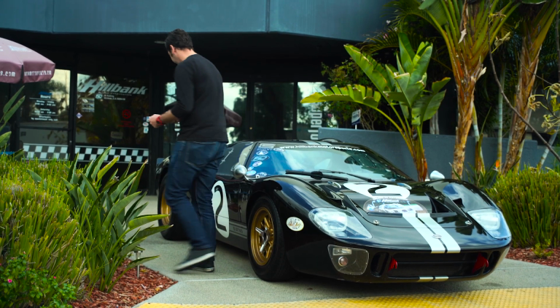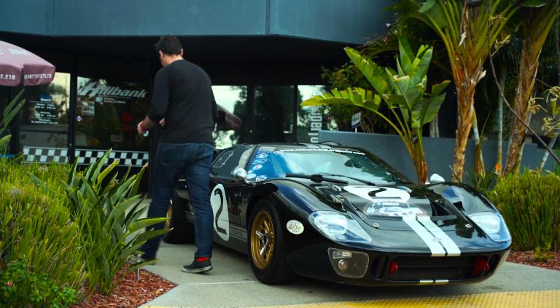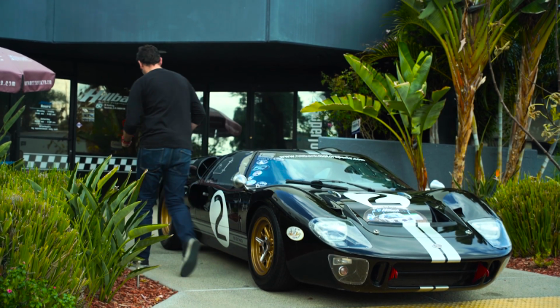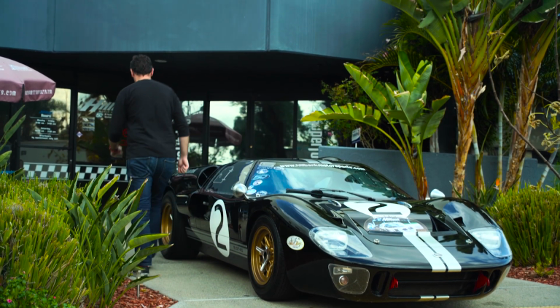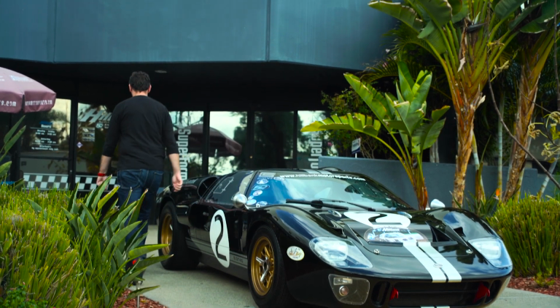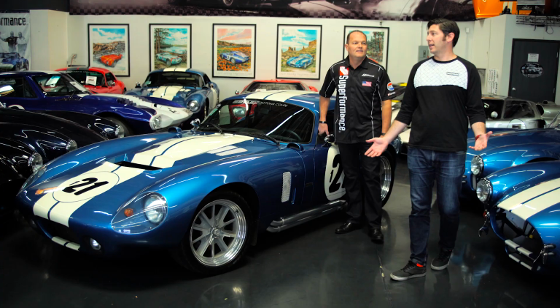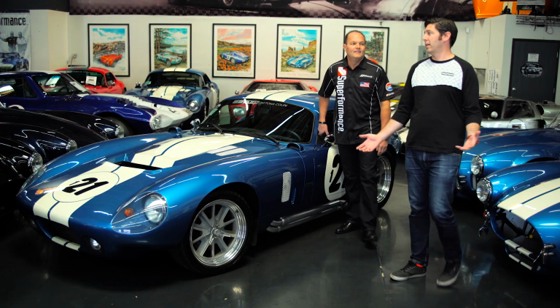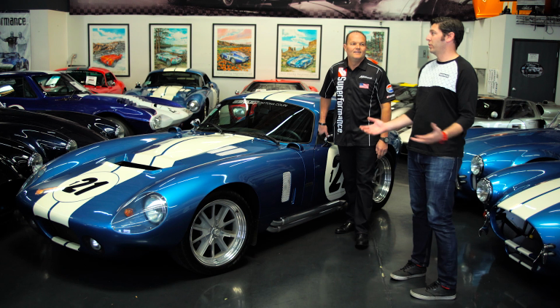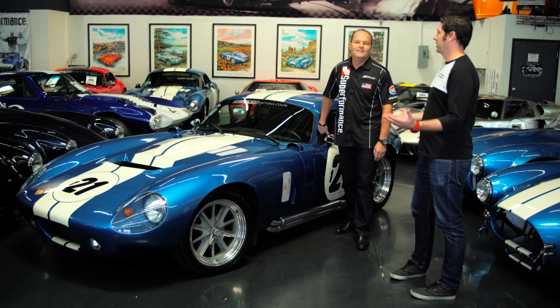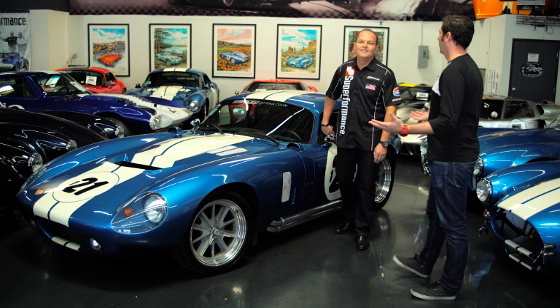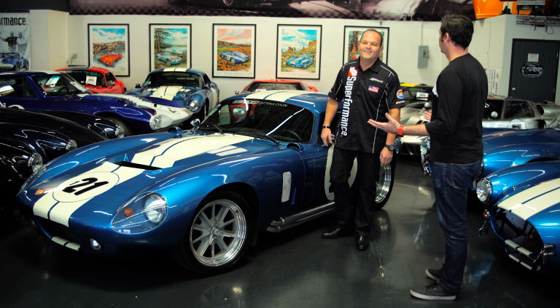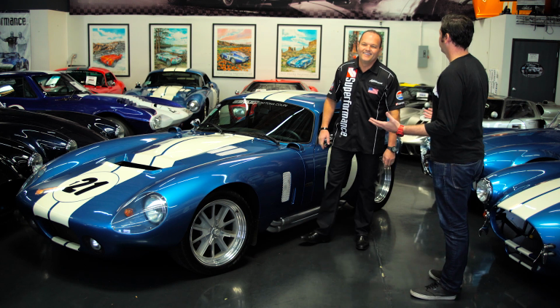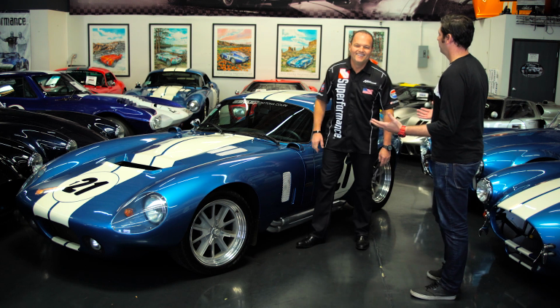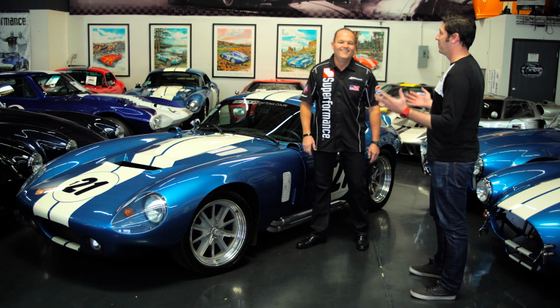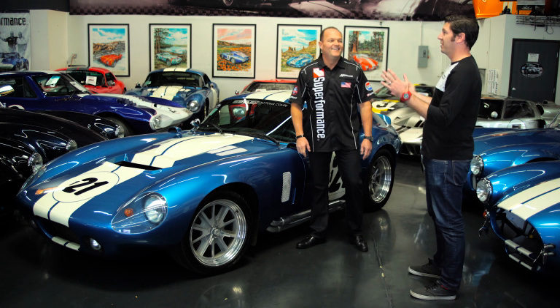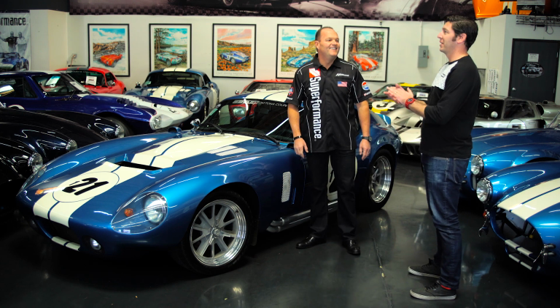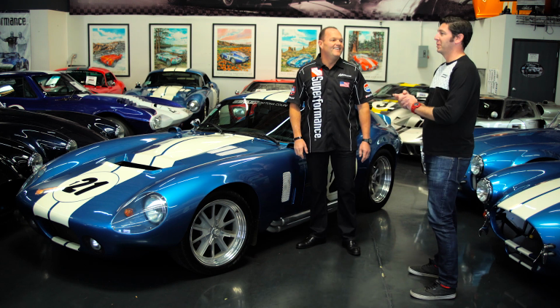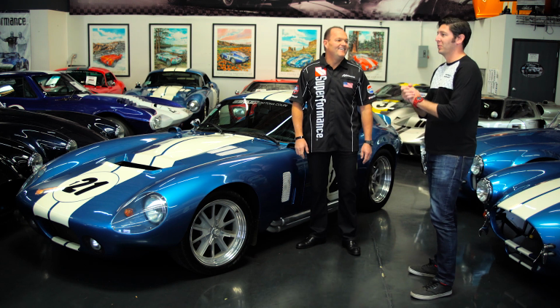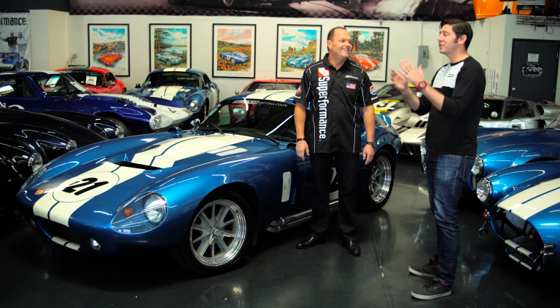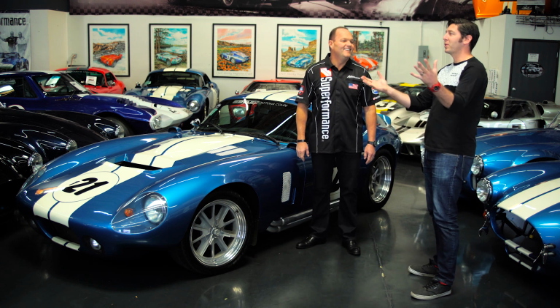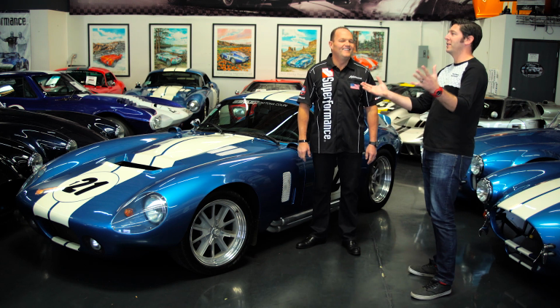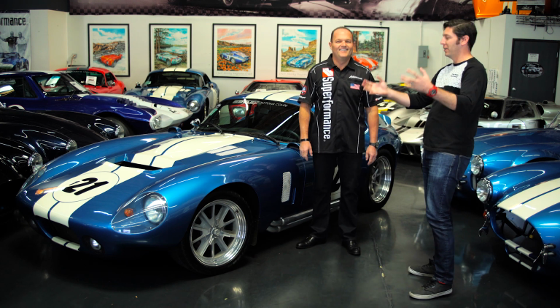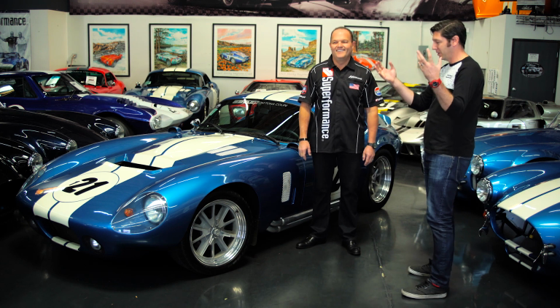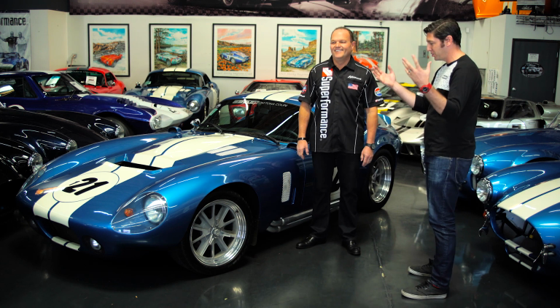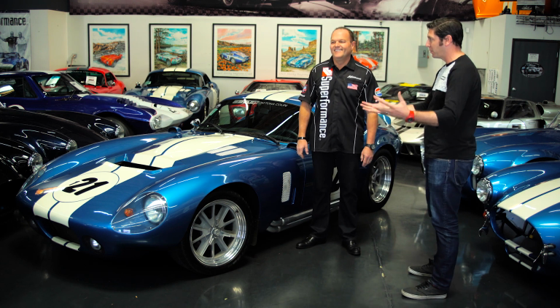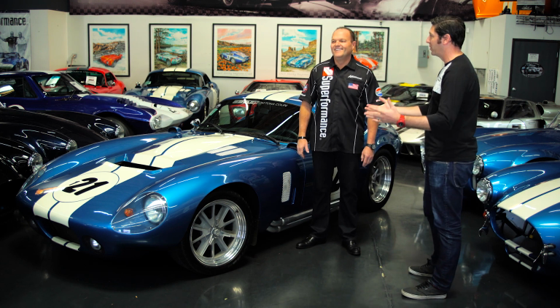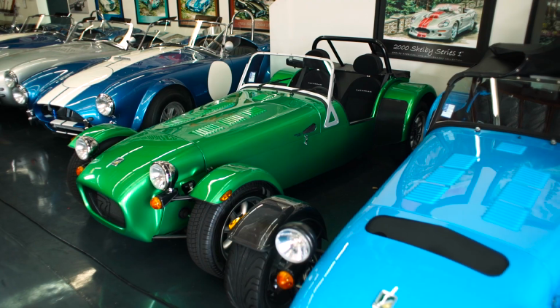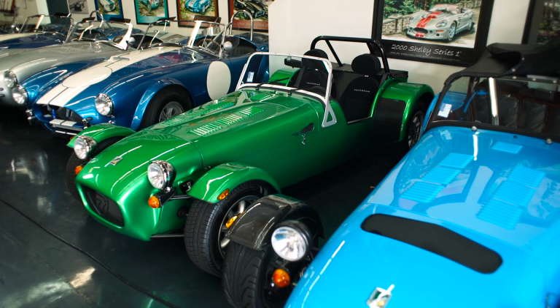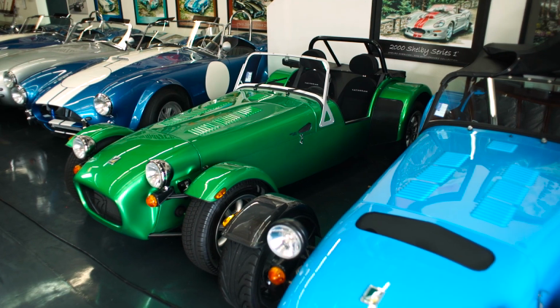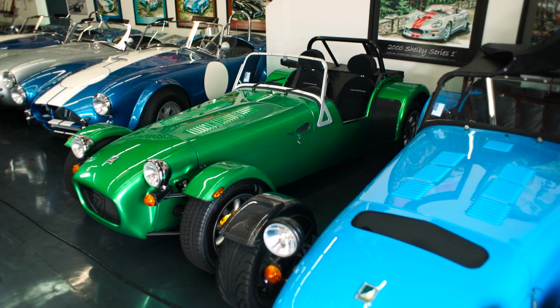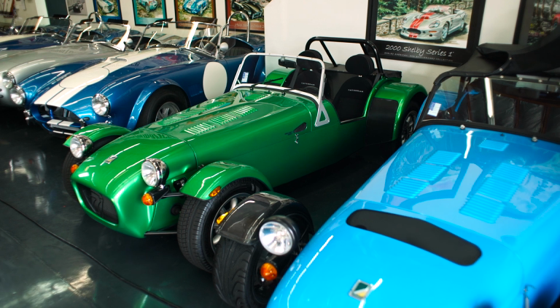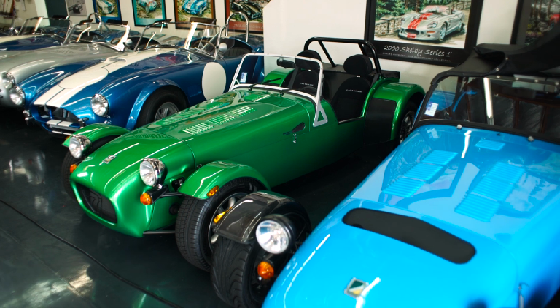Lance, I got to tell you, I think we're new best friends. You're my favorite guy on the planet. What is going on in here in the Superformance garage show?